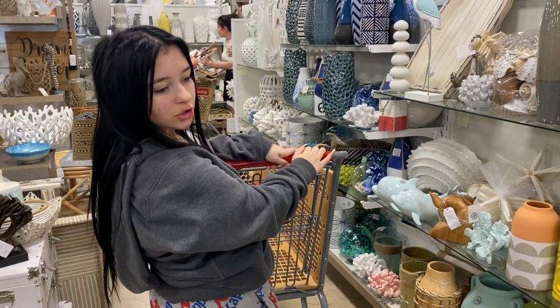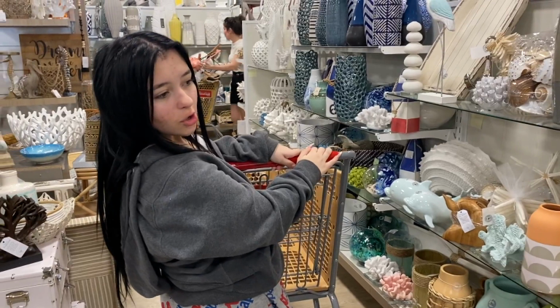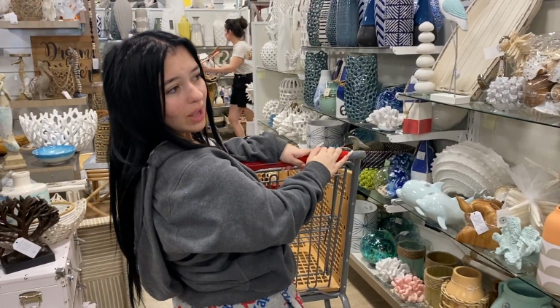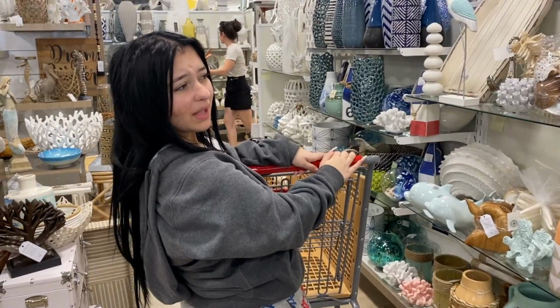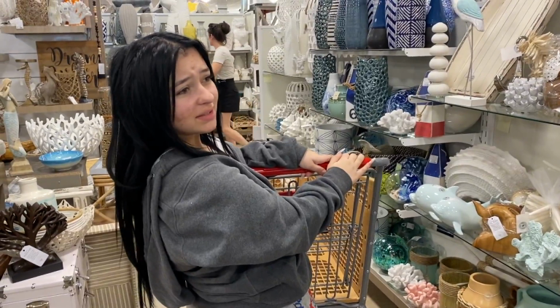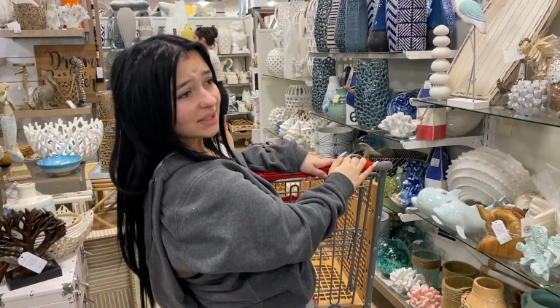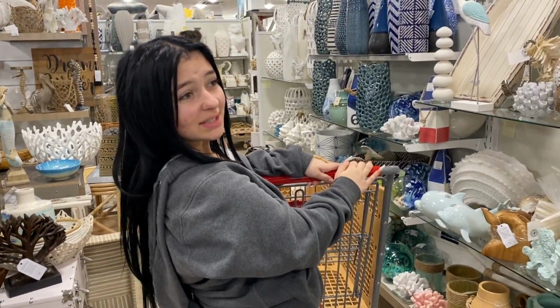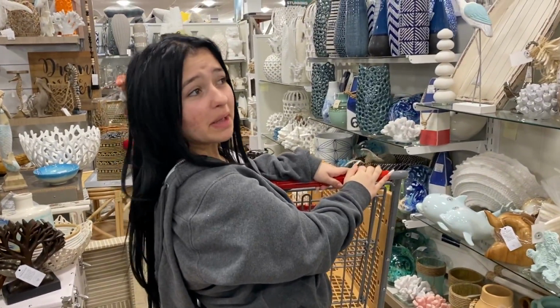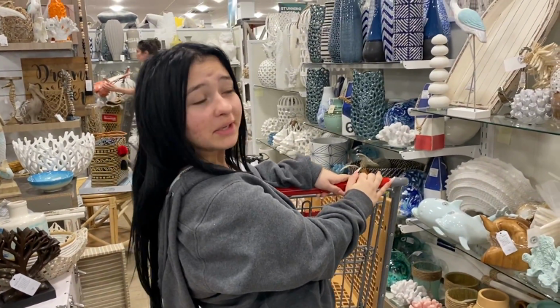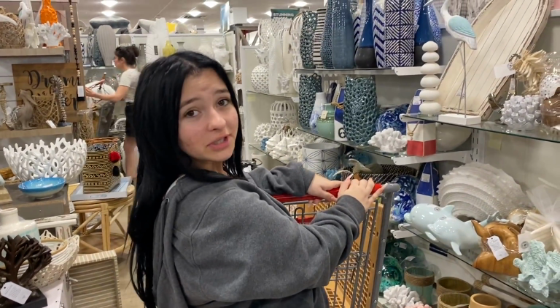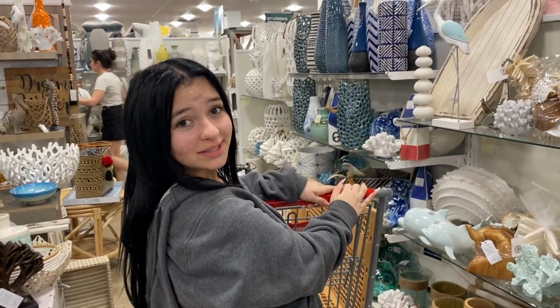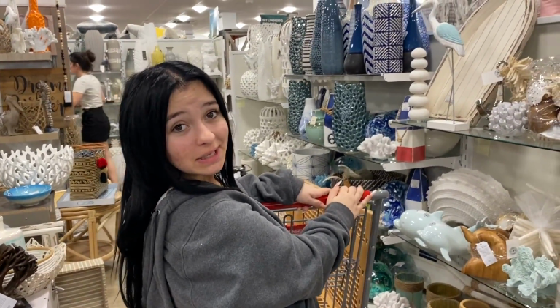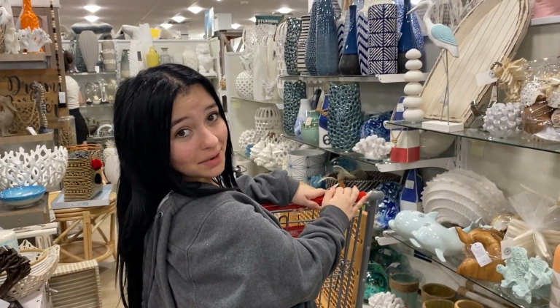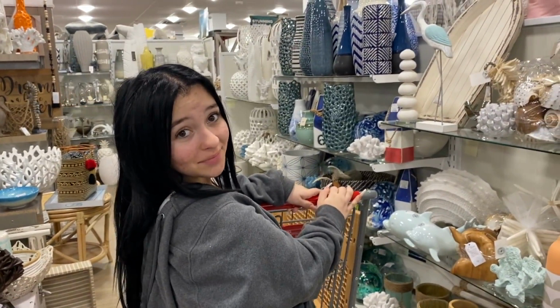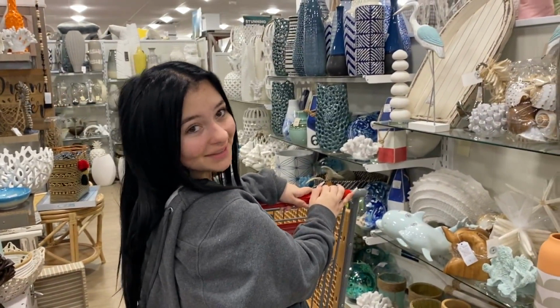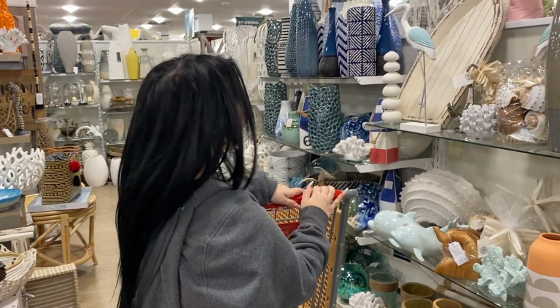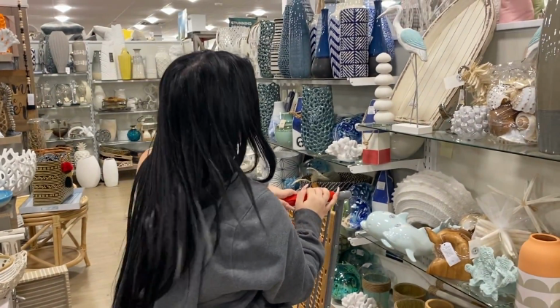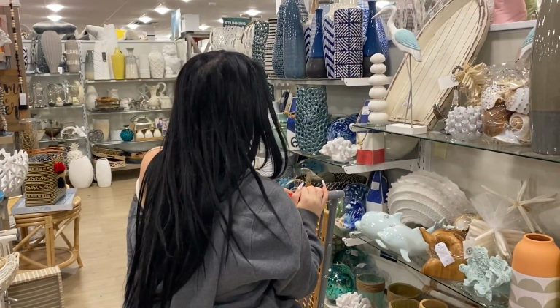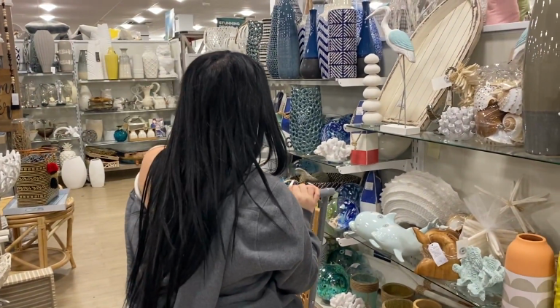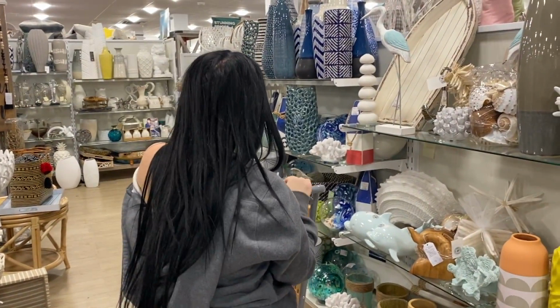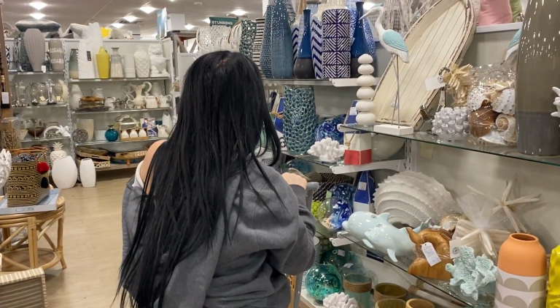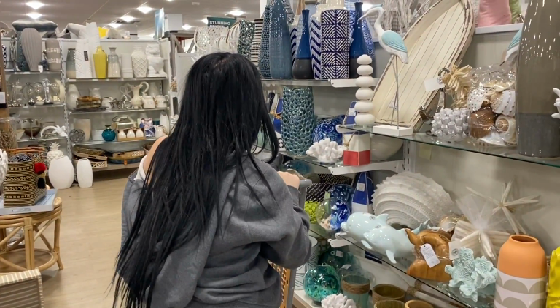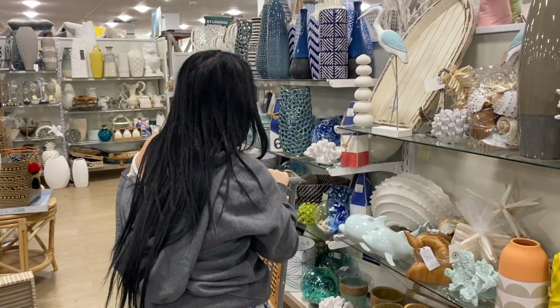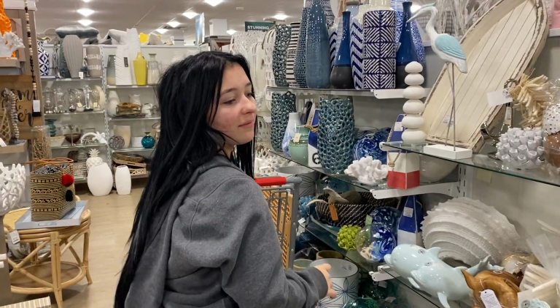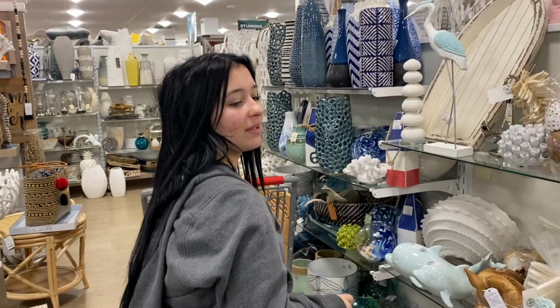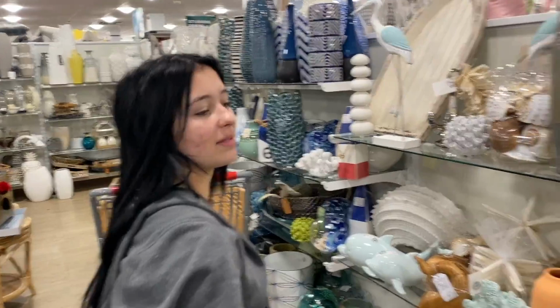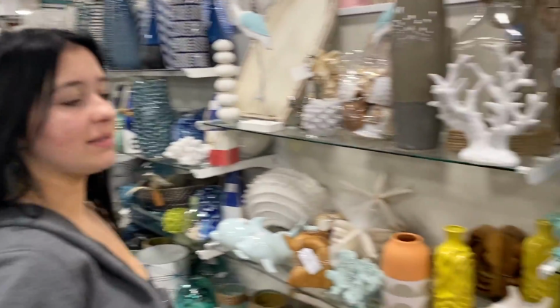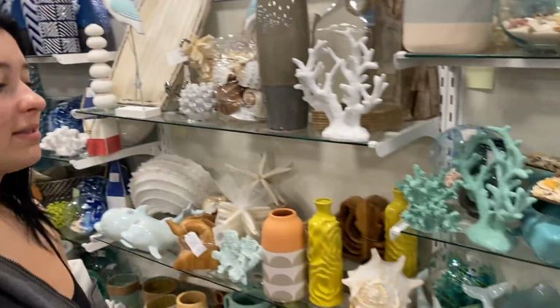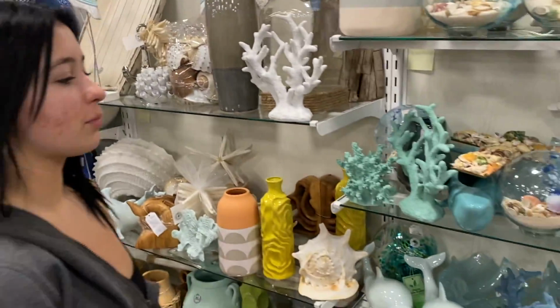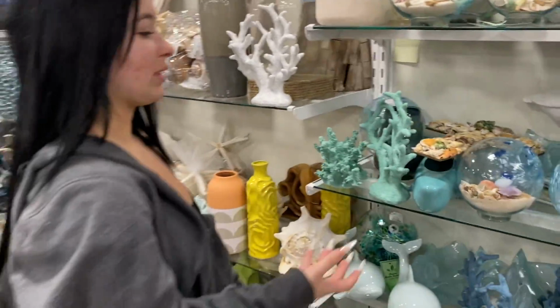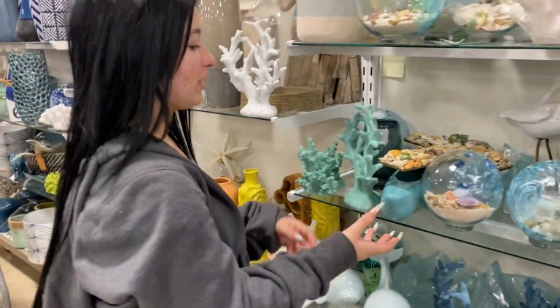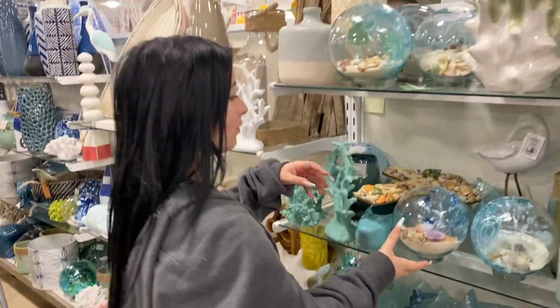I'm kind of just going to get as many decorations as I can. Definitely these — these are really cute.